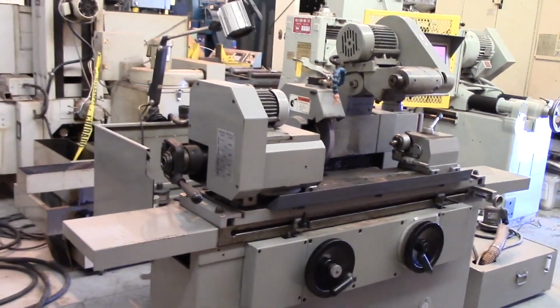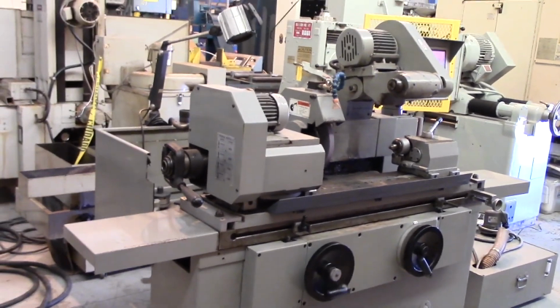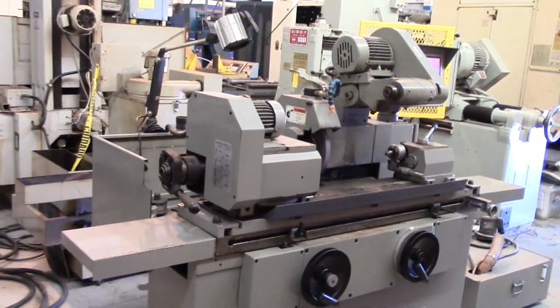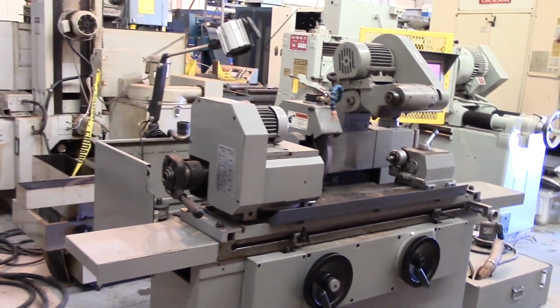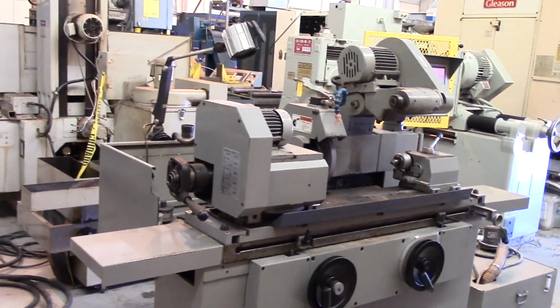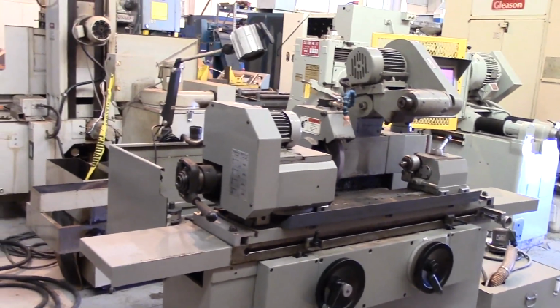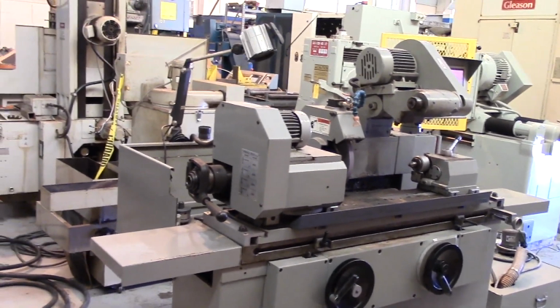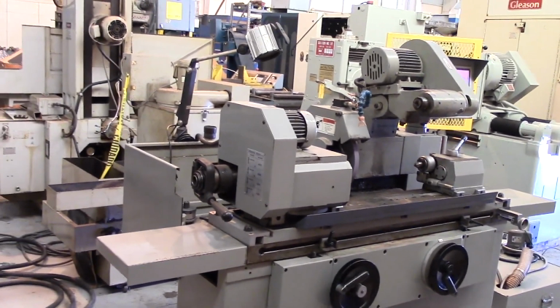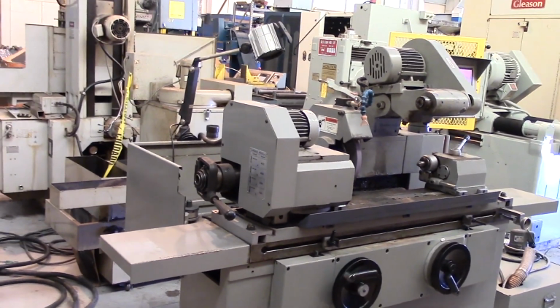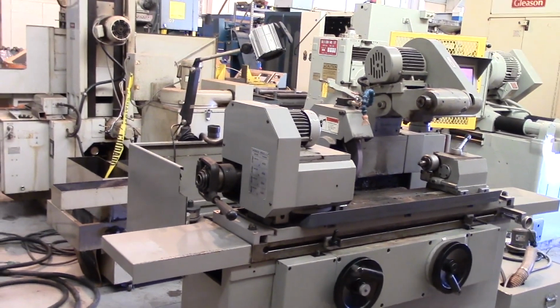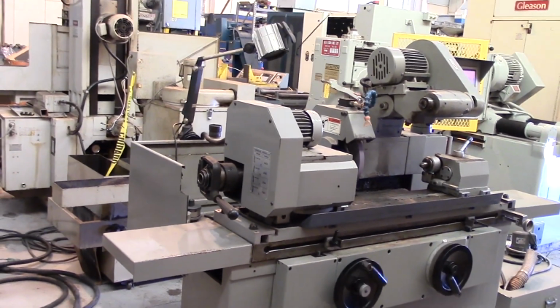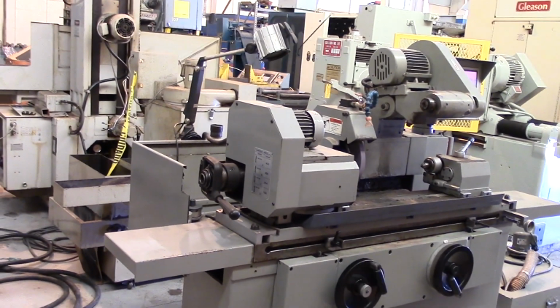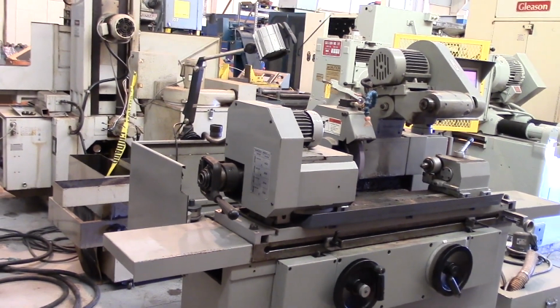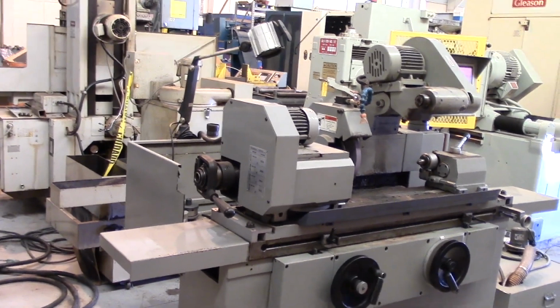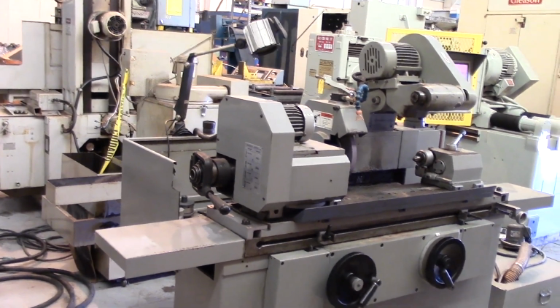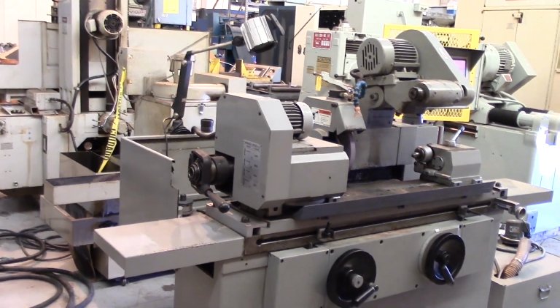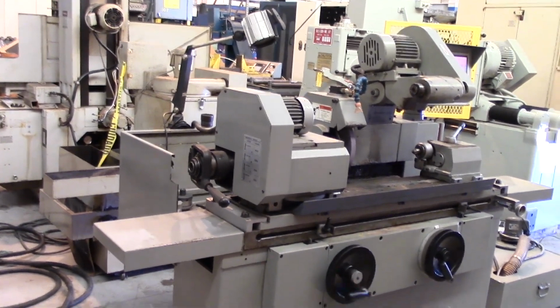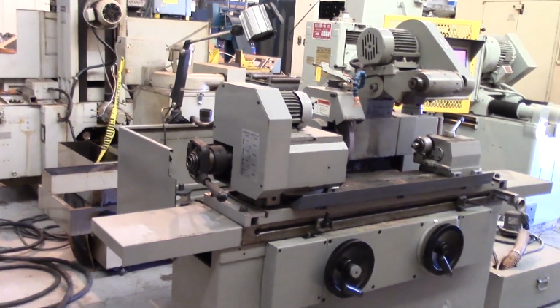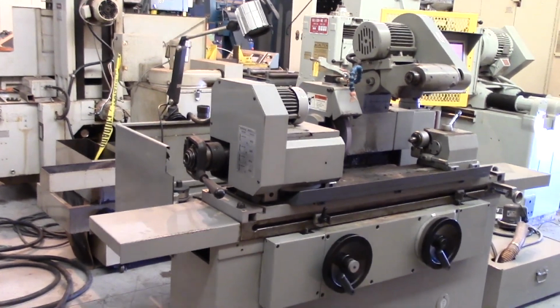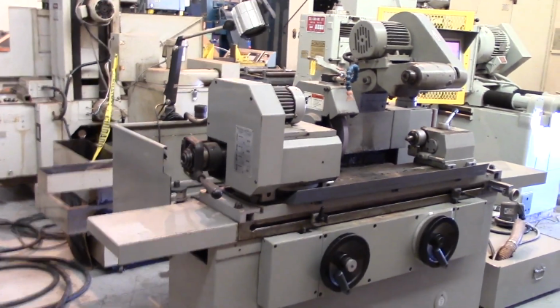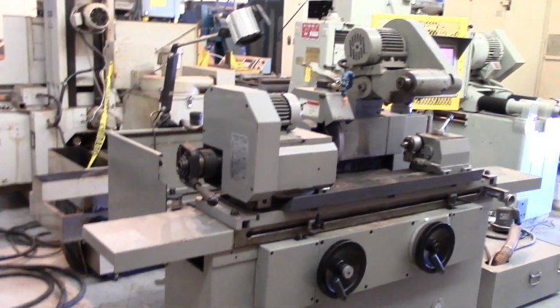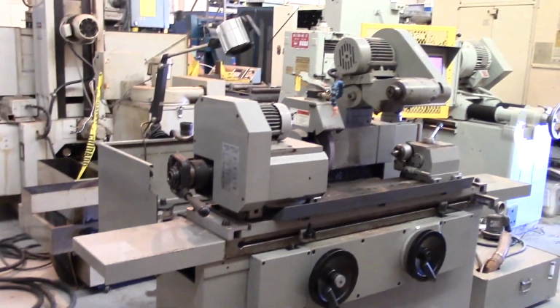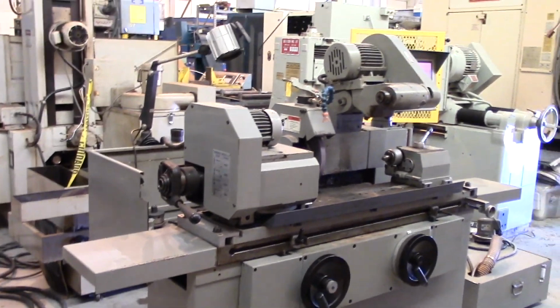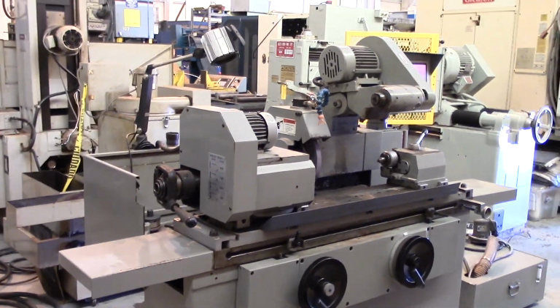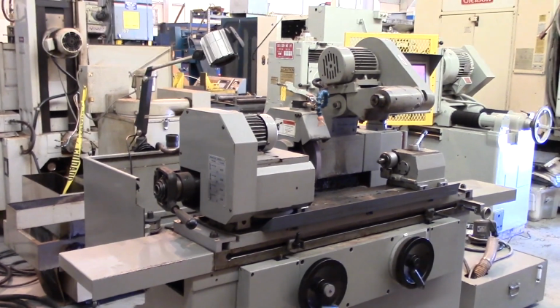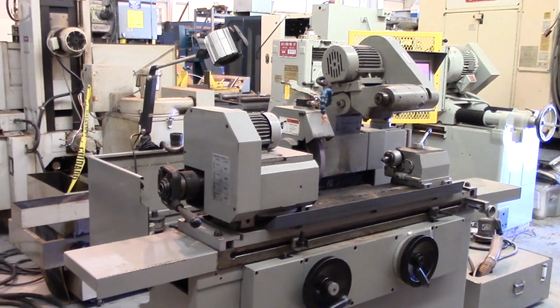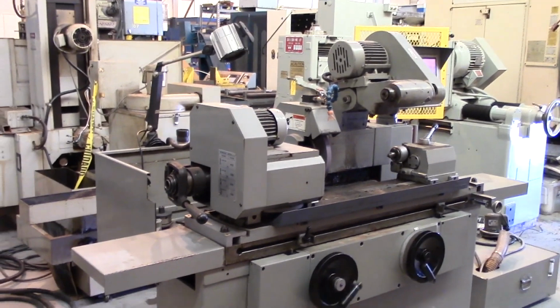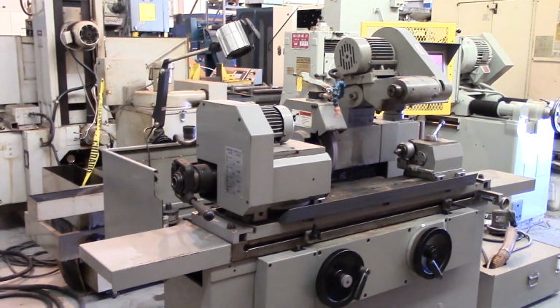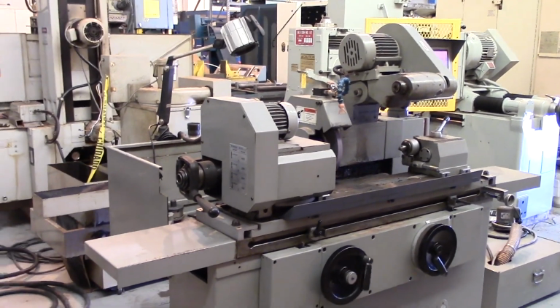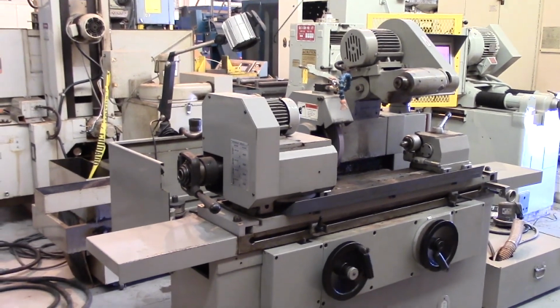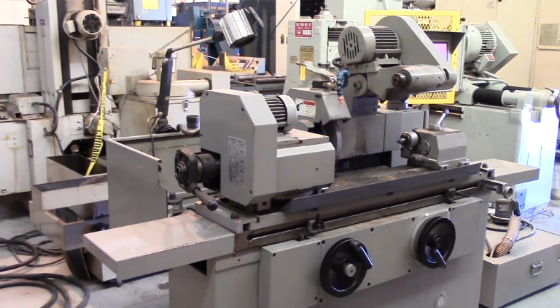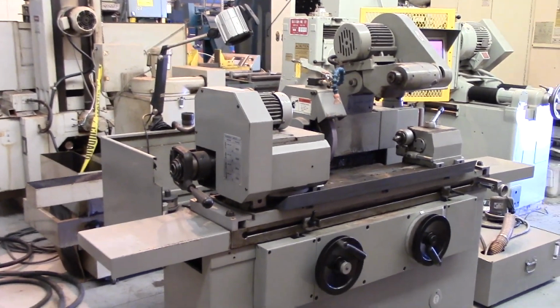It's really all there is to it. It runs great, sounds great. Nice machine.